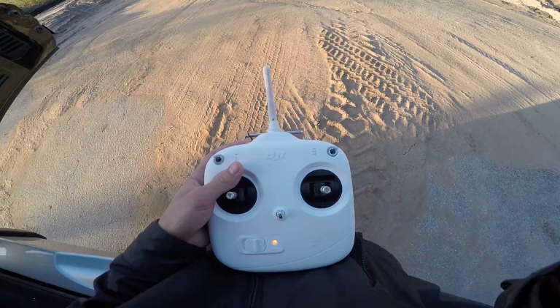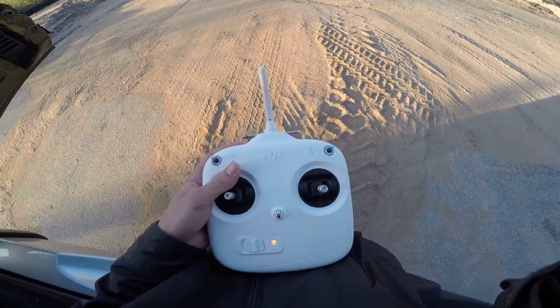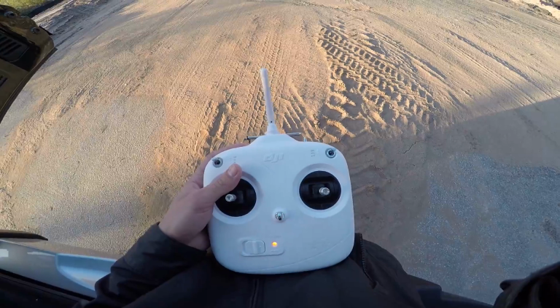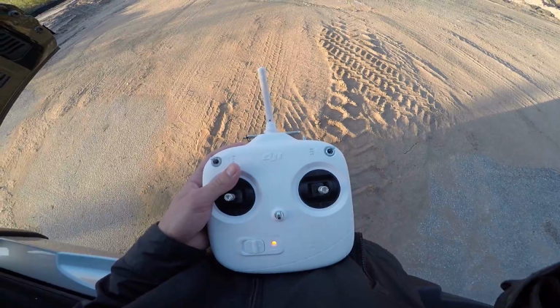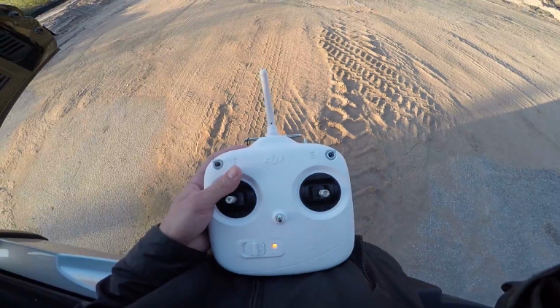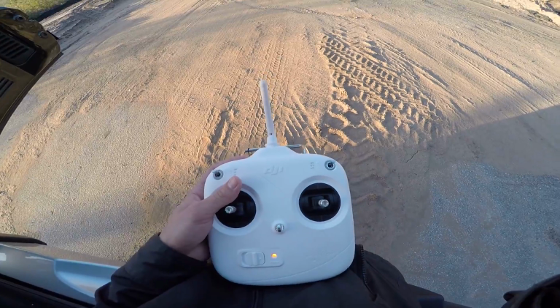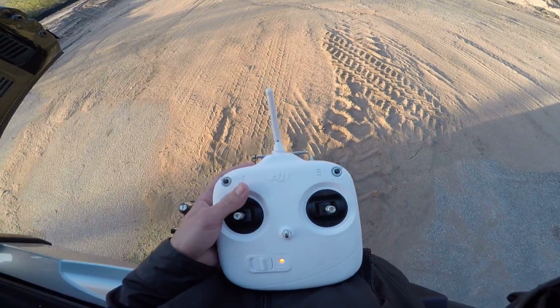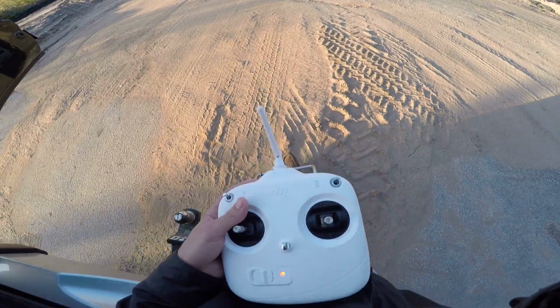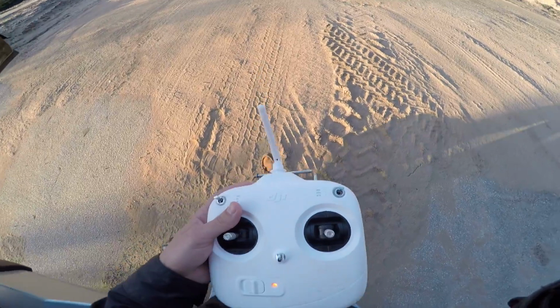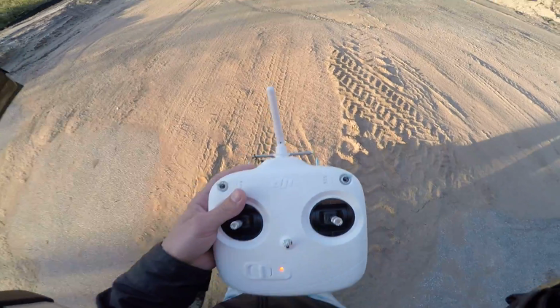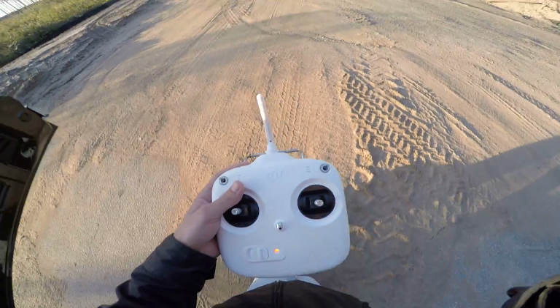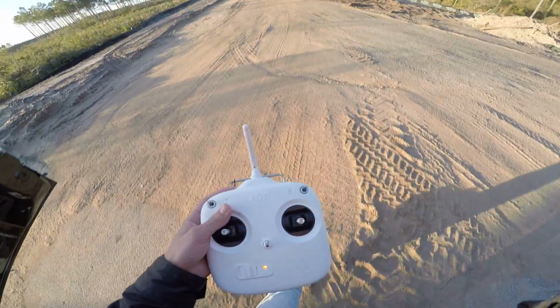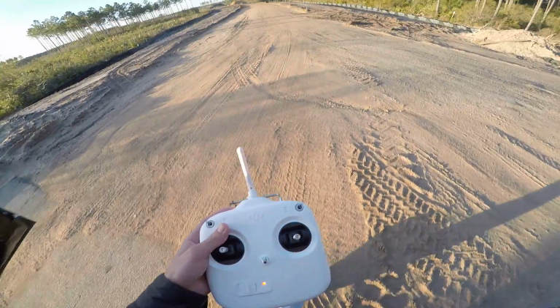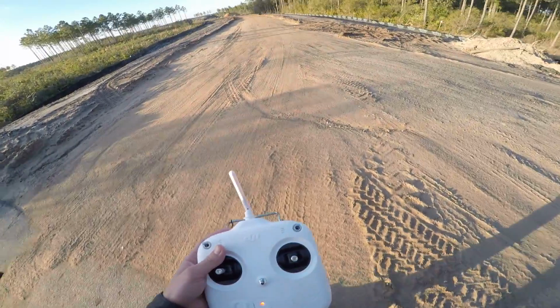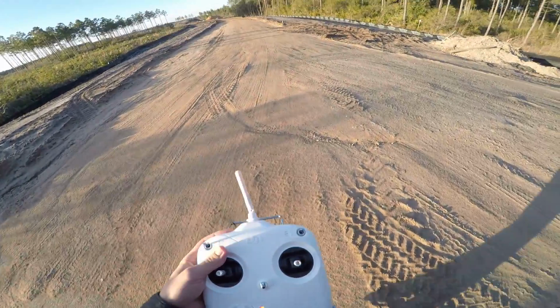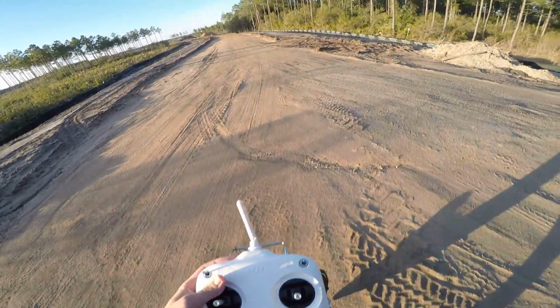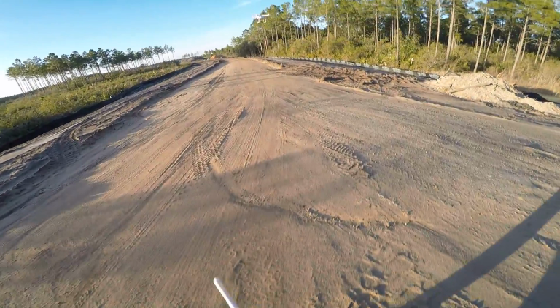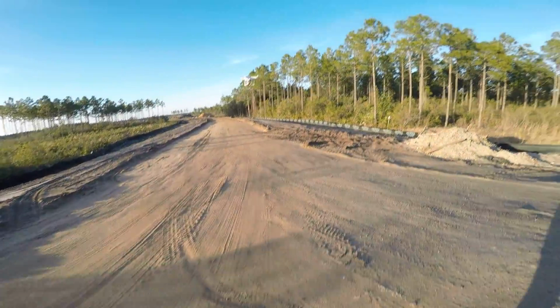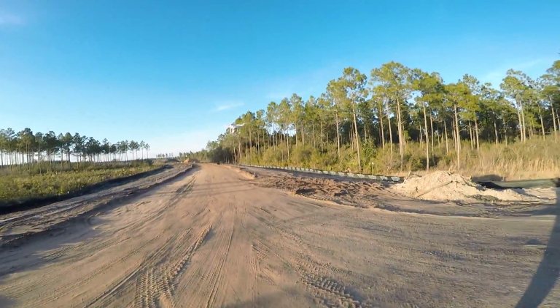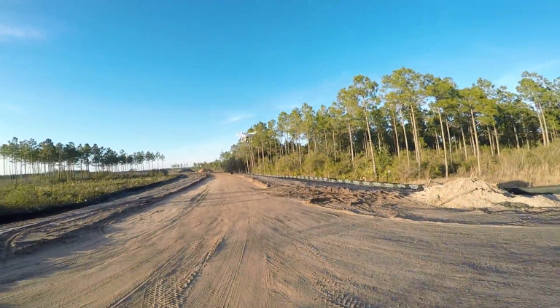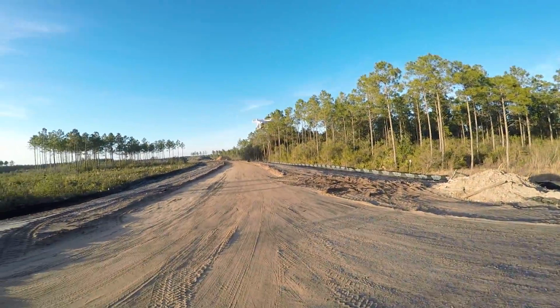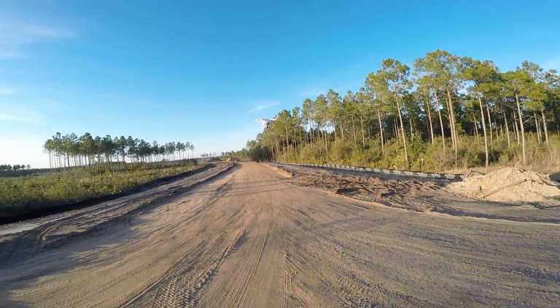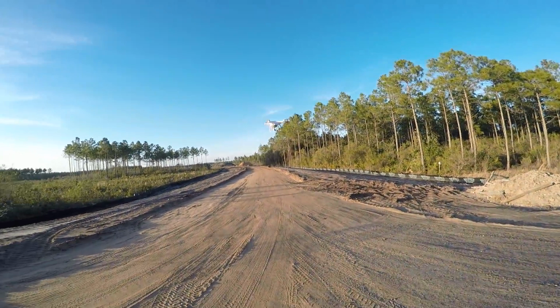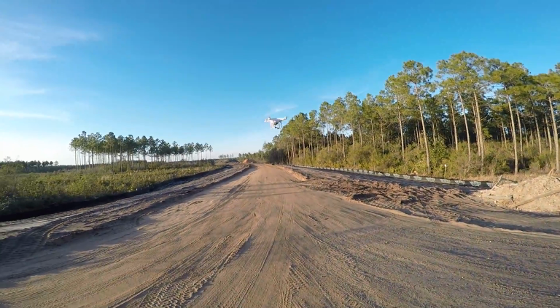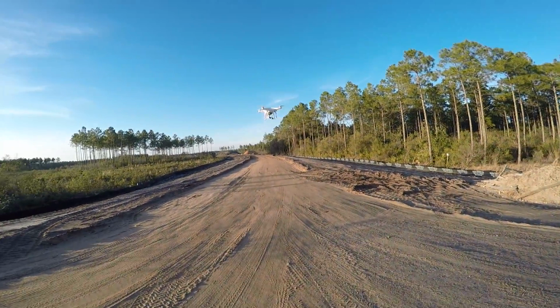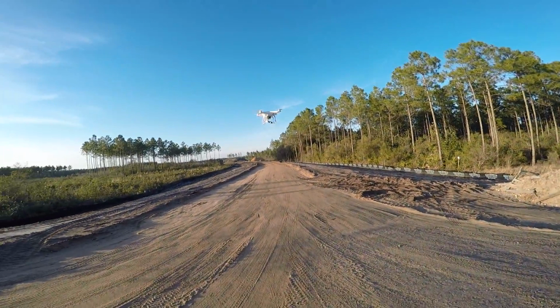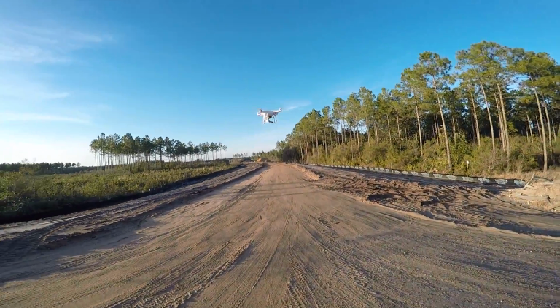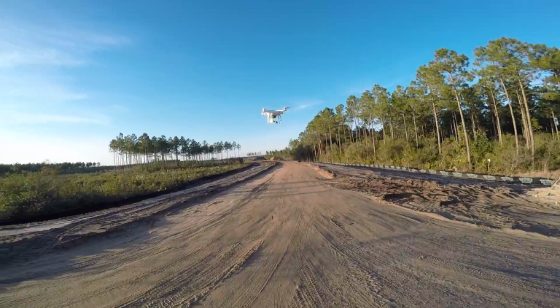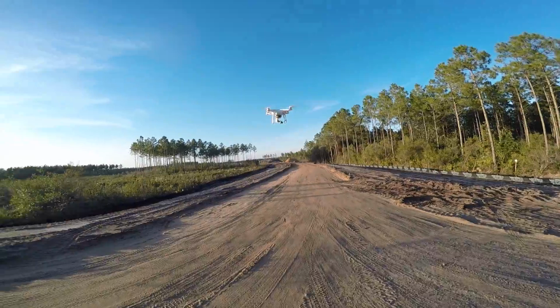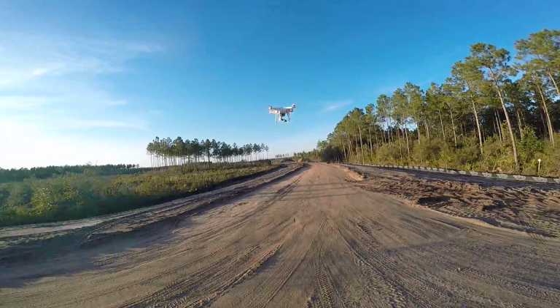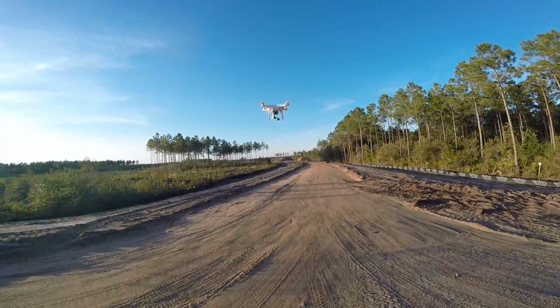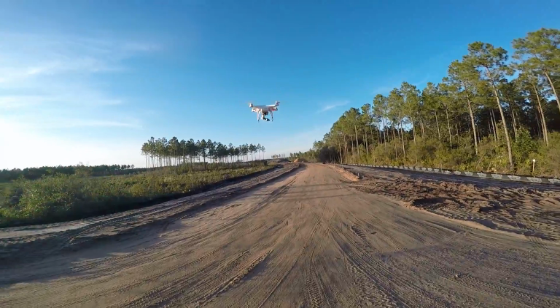Alright guys, so right here I have a DJI Phantom 2. You can see it right there flying.